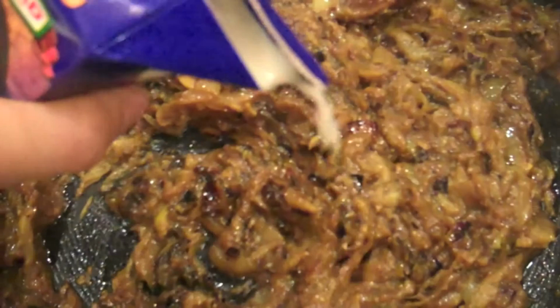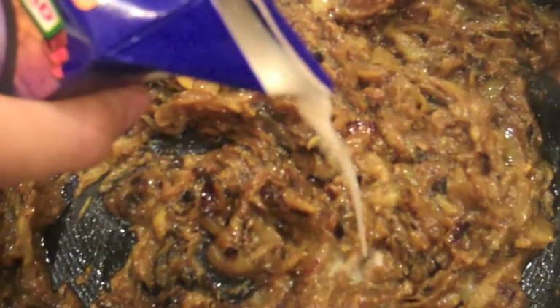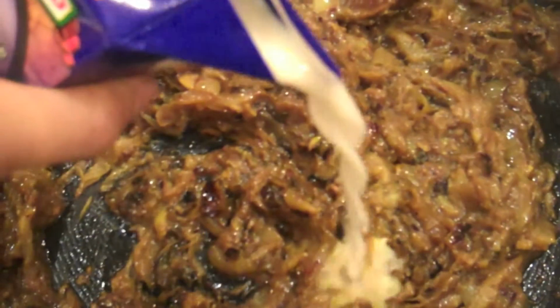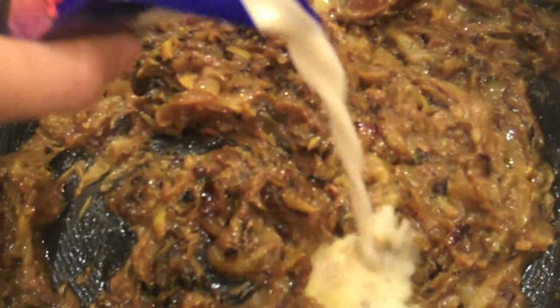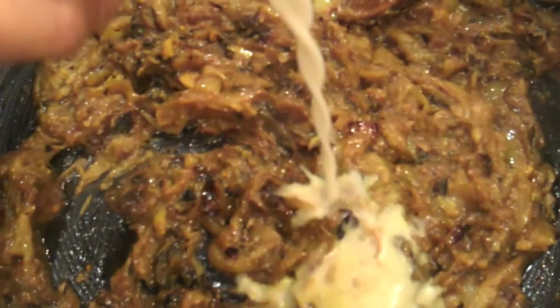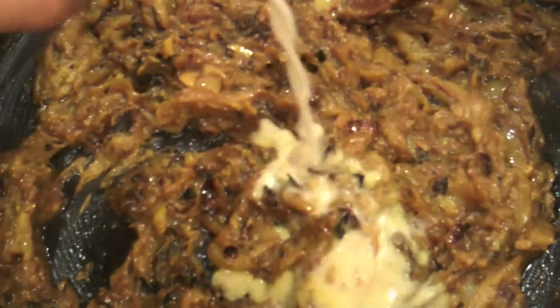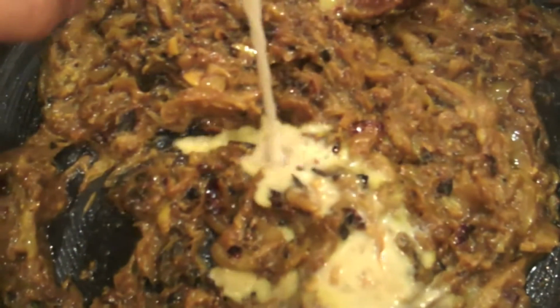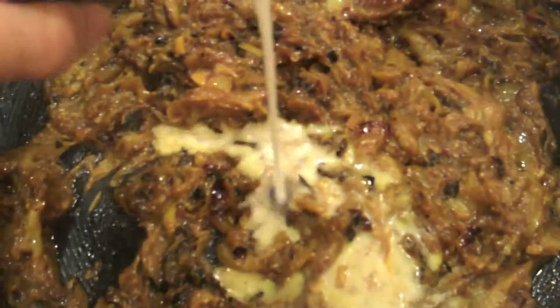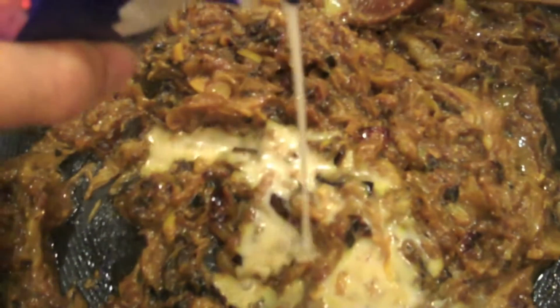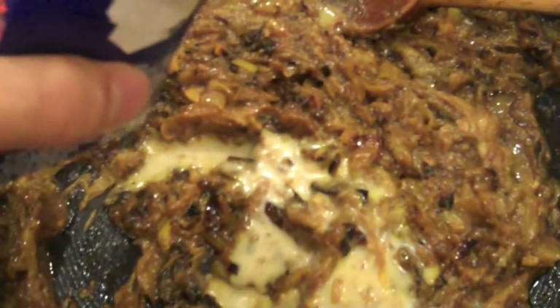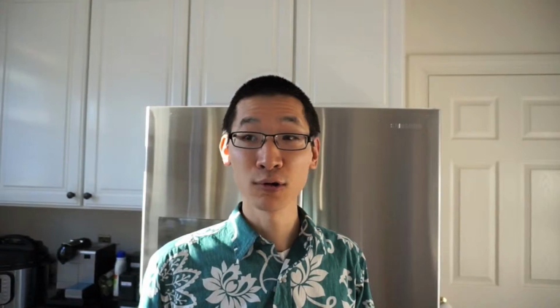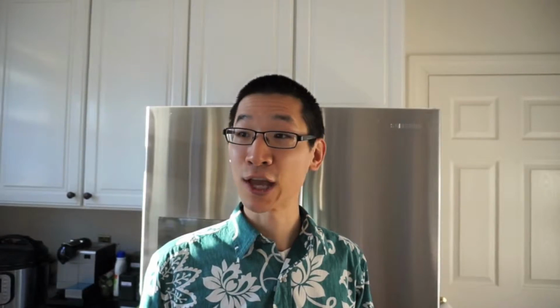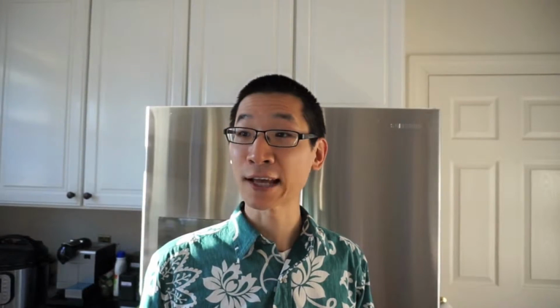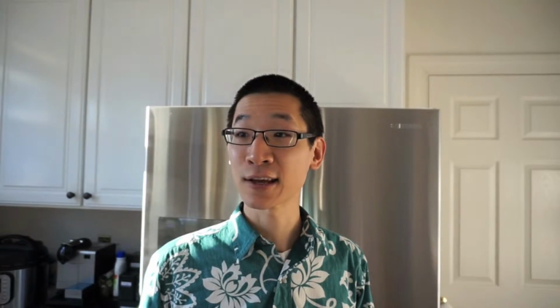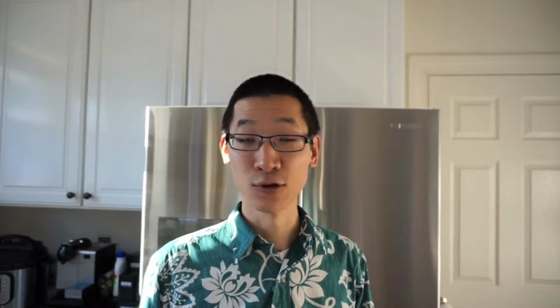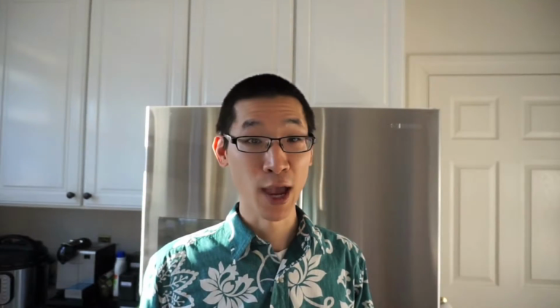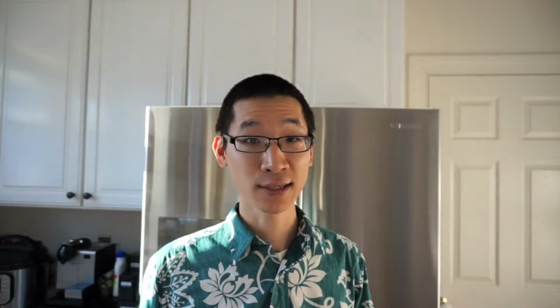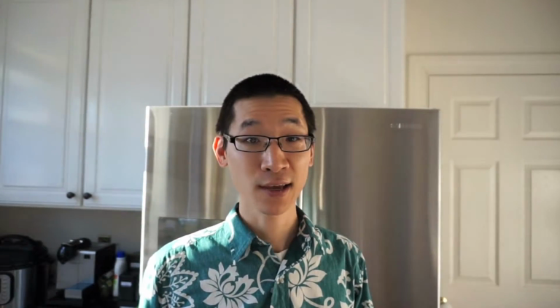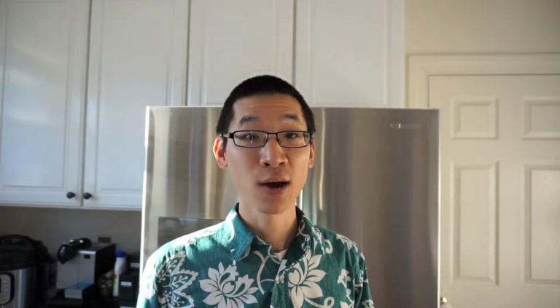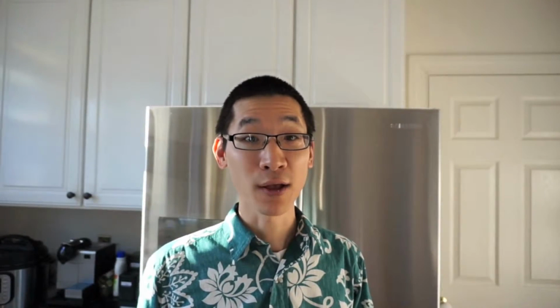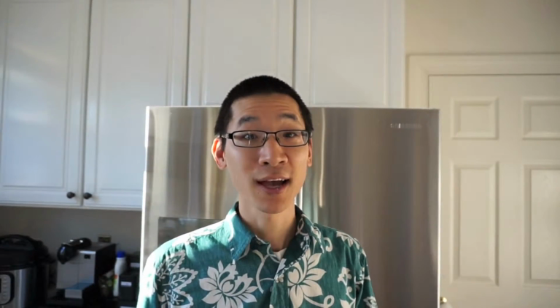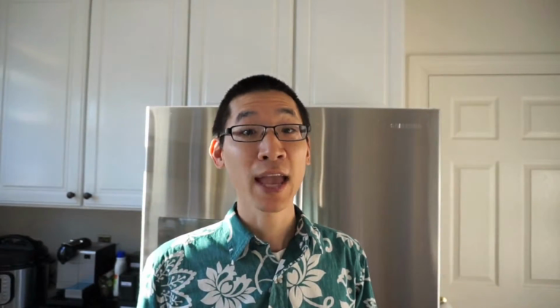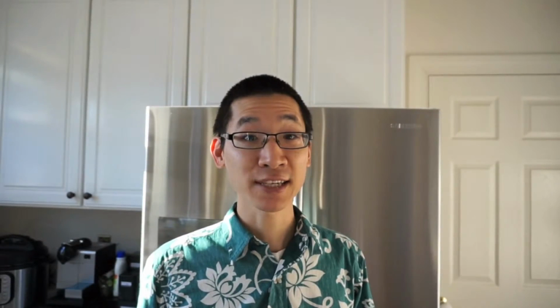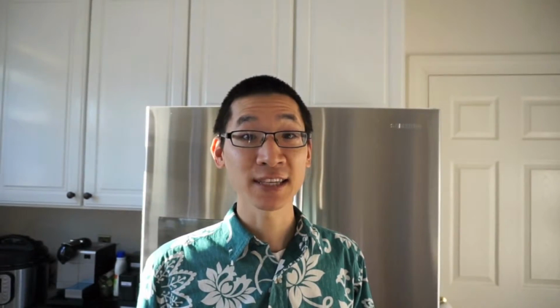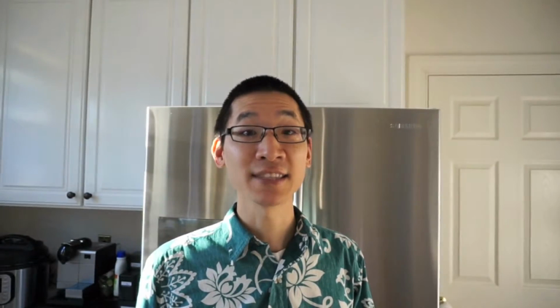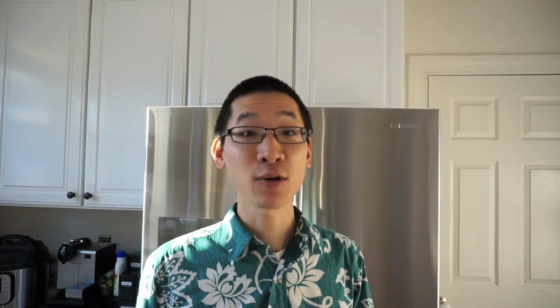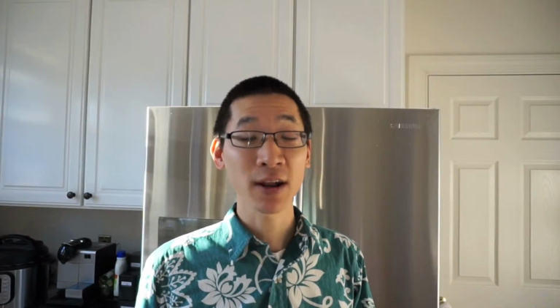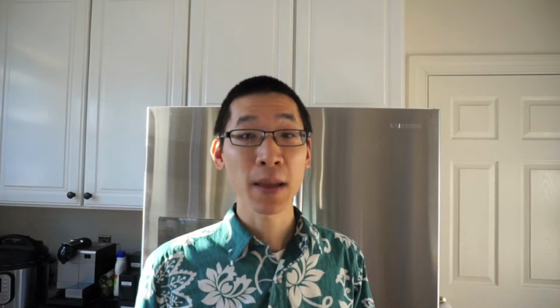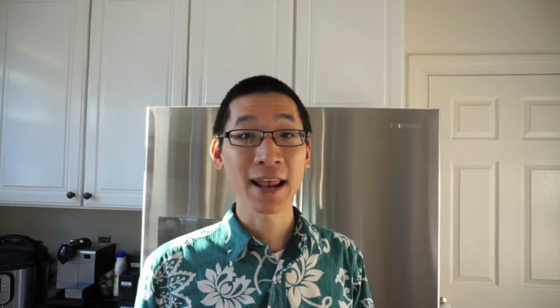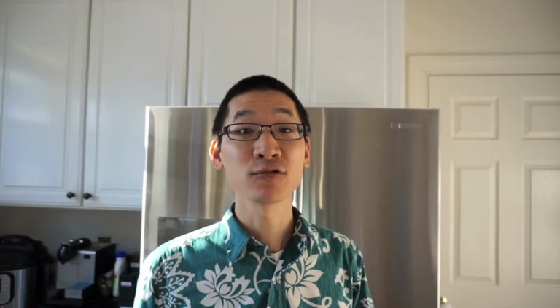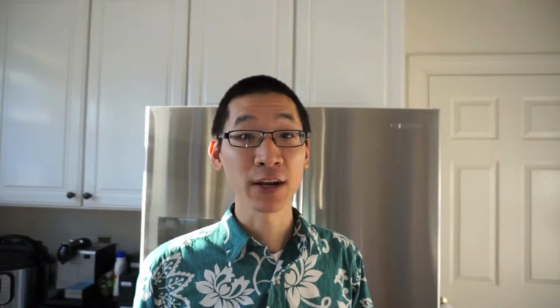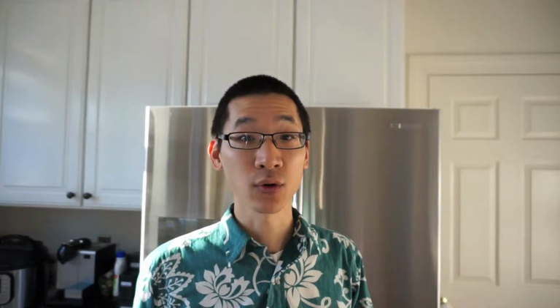Now, turn off the heat and turn the cask. What's cask, you may ask? Well, cask is a dairy product made out of dried yogurt.